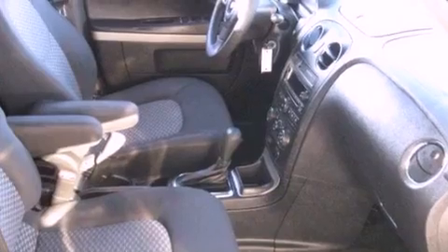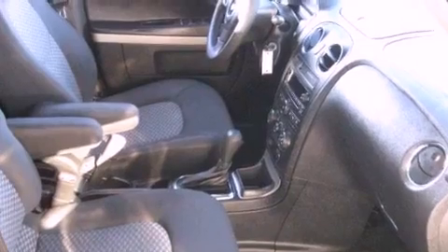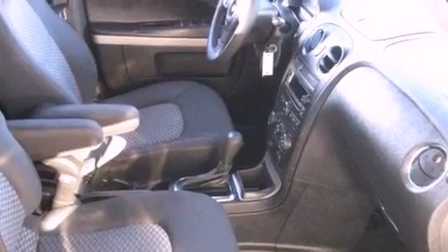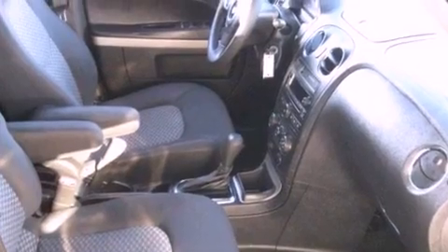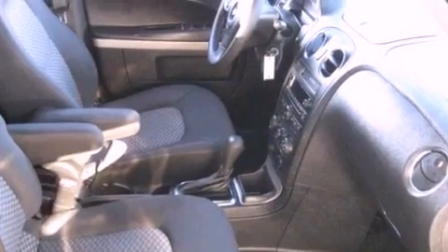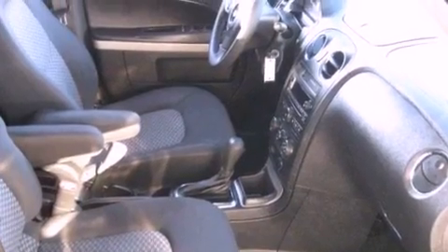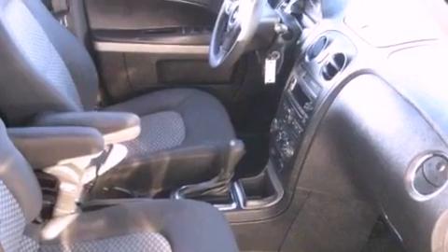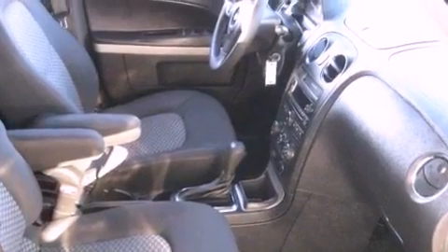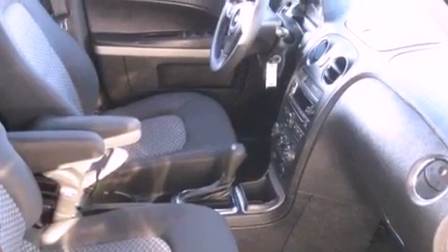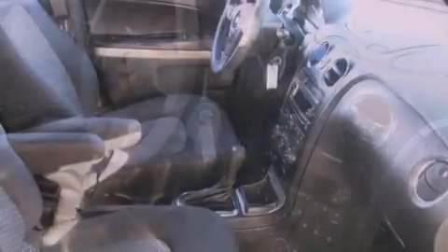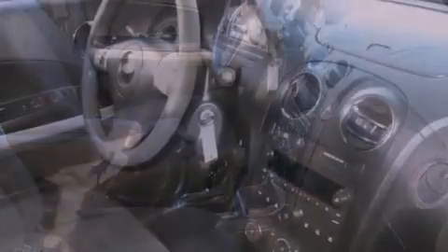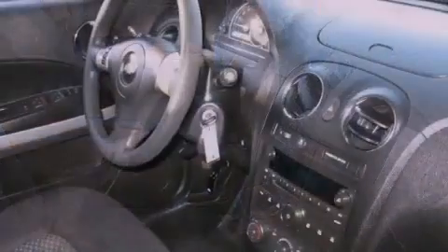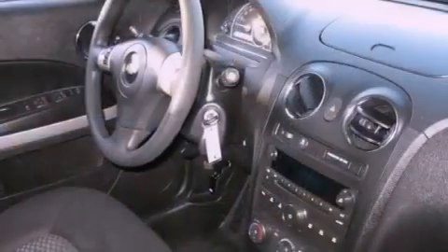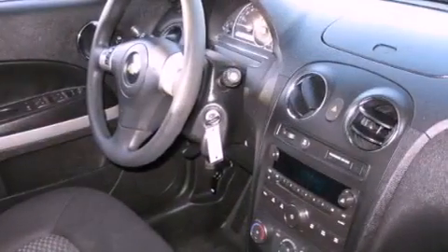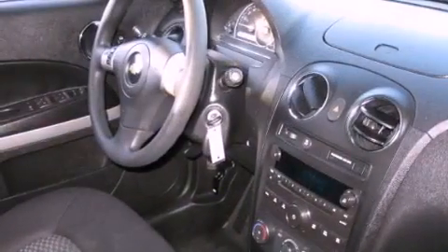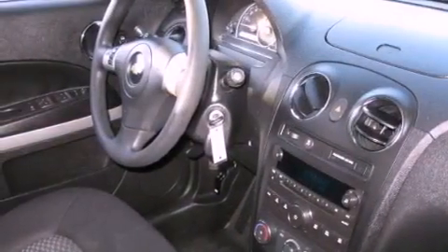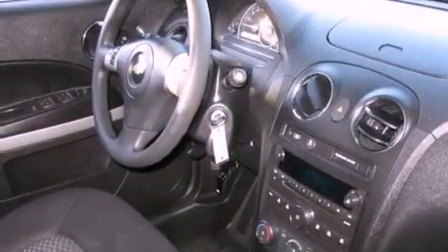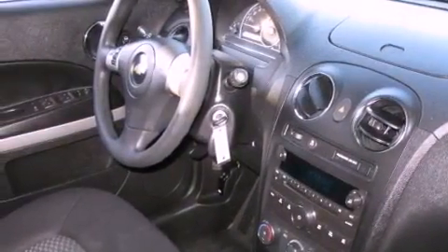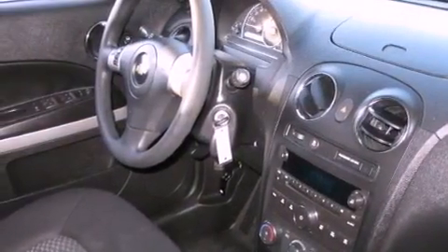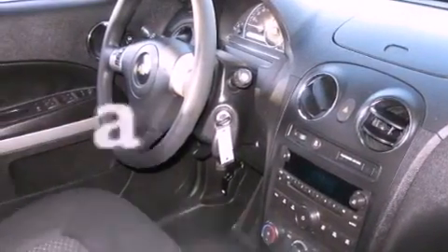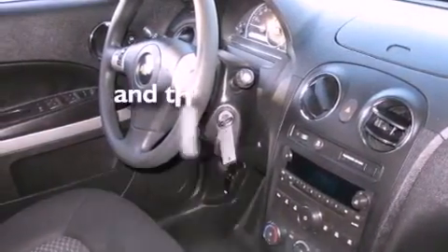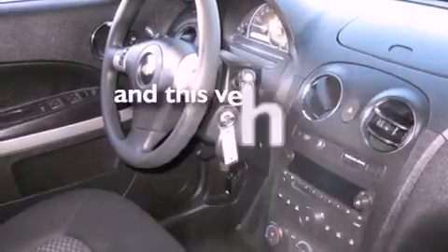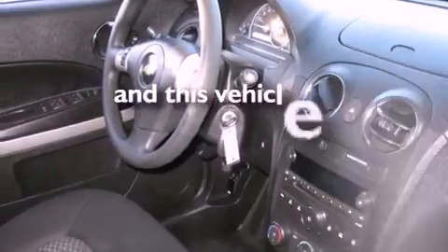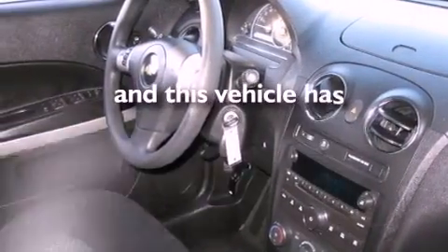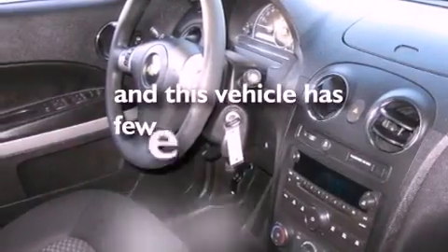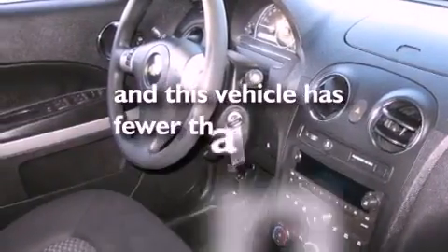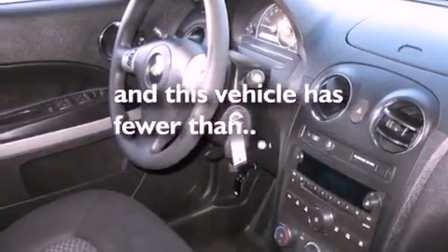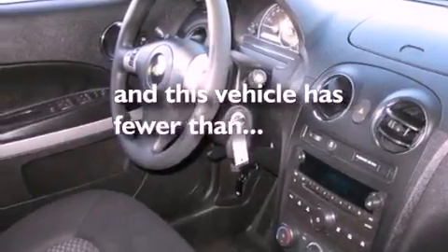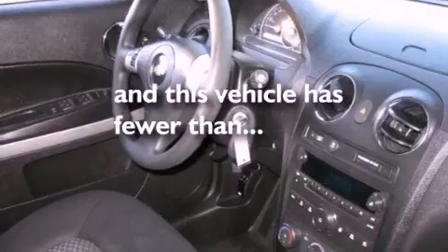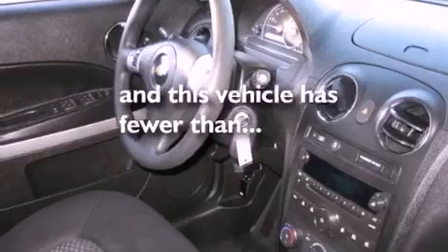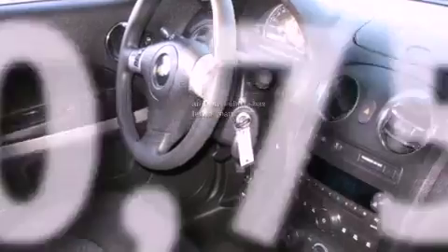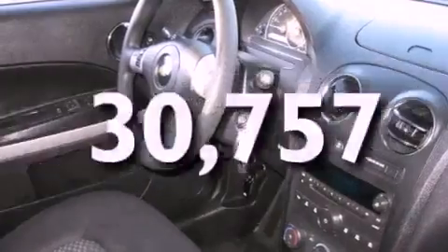Traction control and stability control systems, keyless entry, and this vehicle has fewer than 31,000 miles on the odometer.